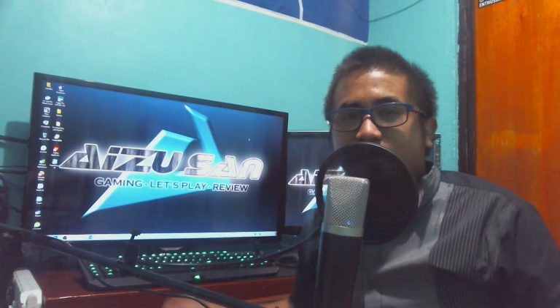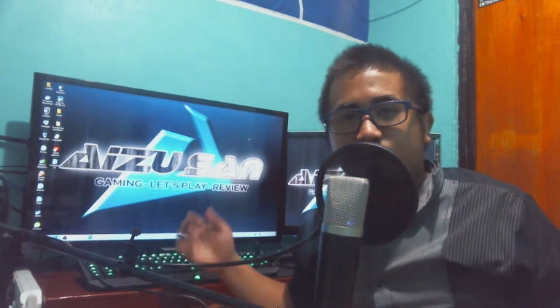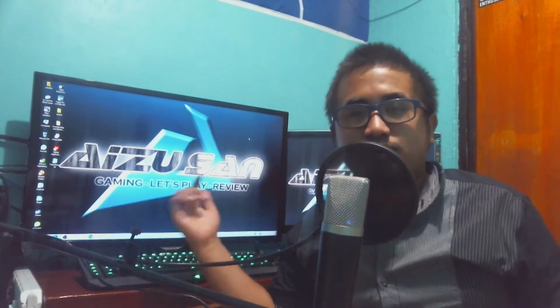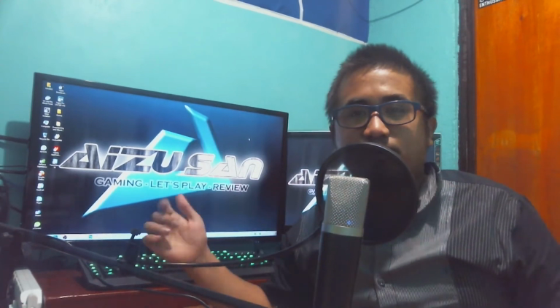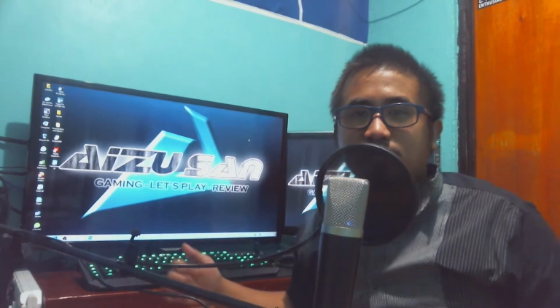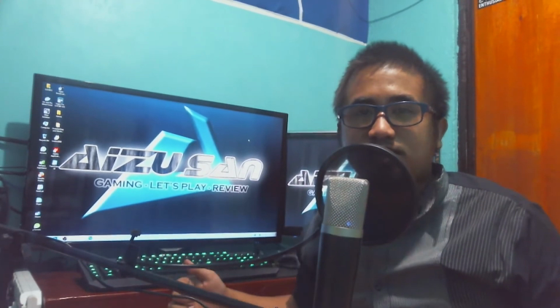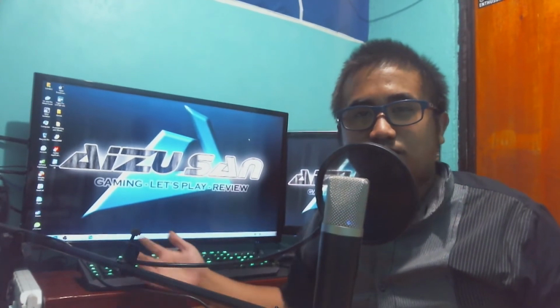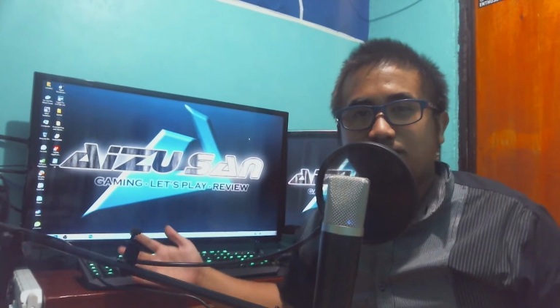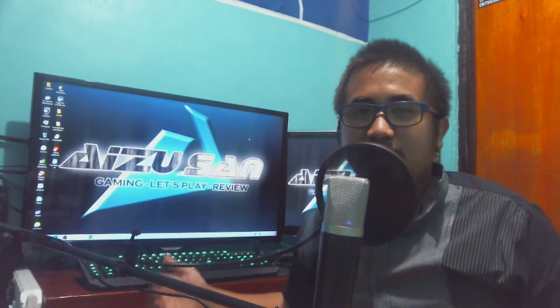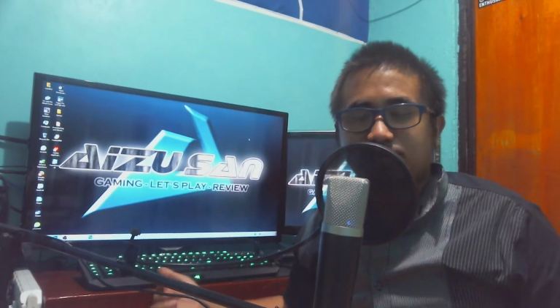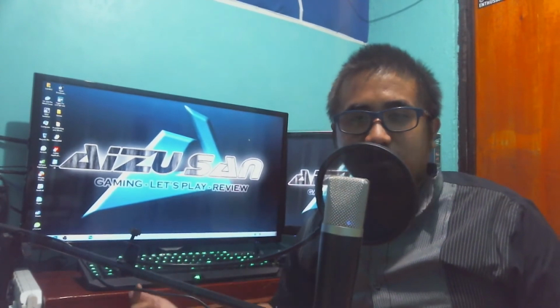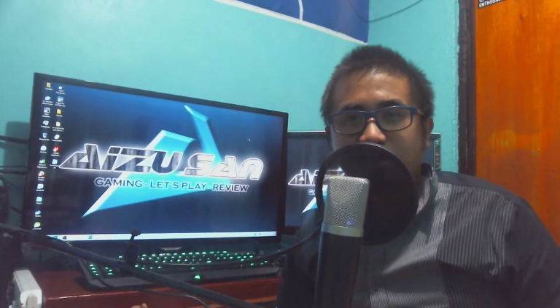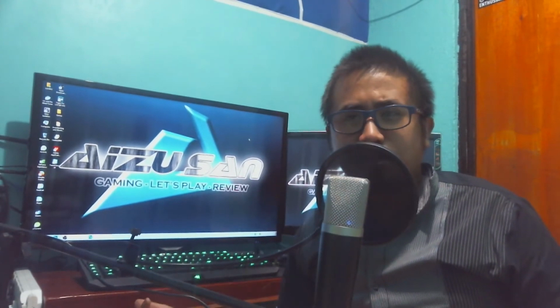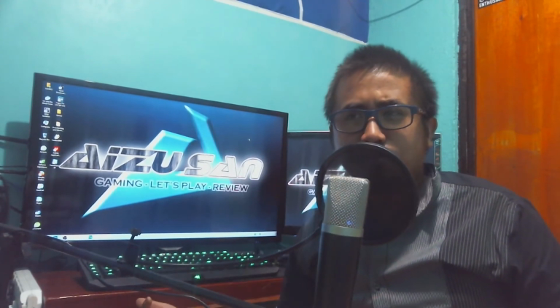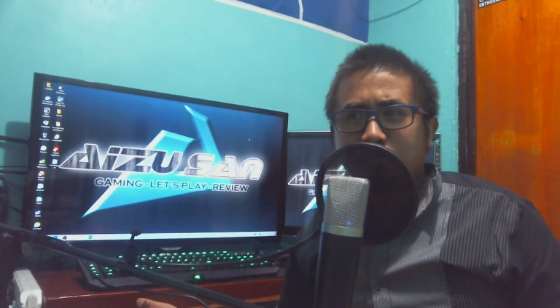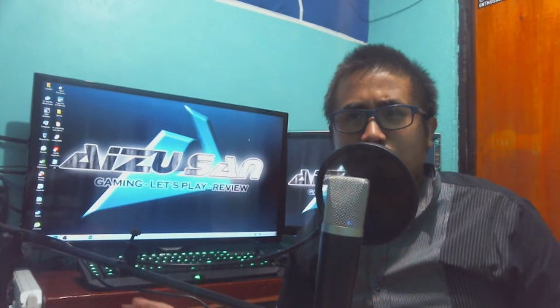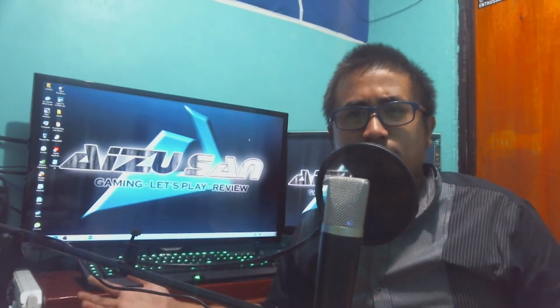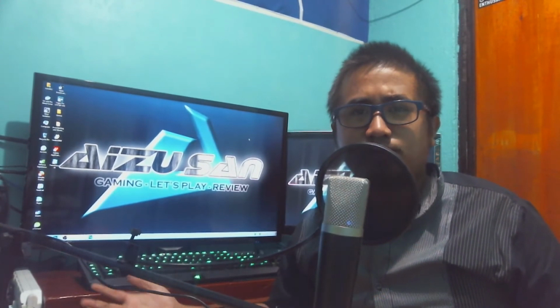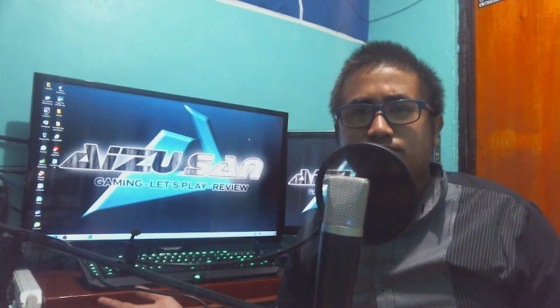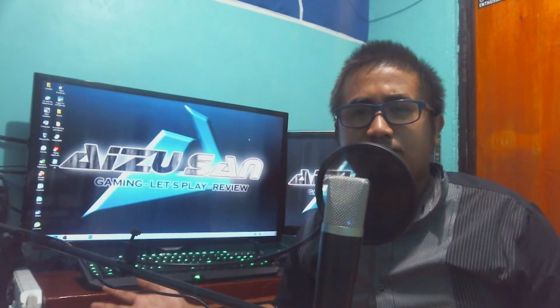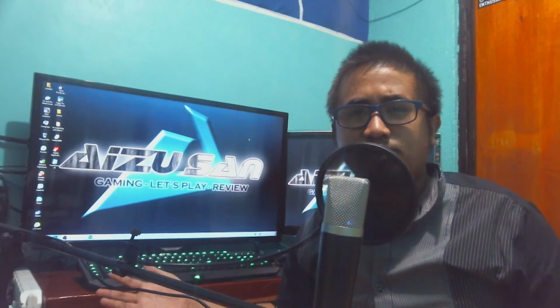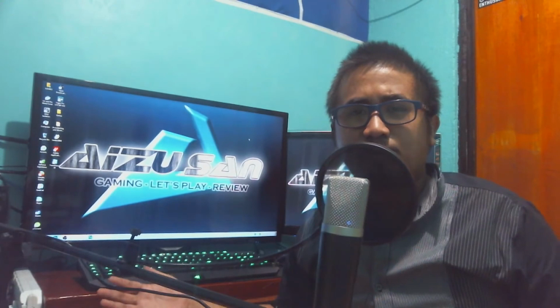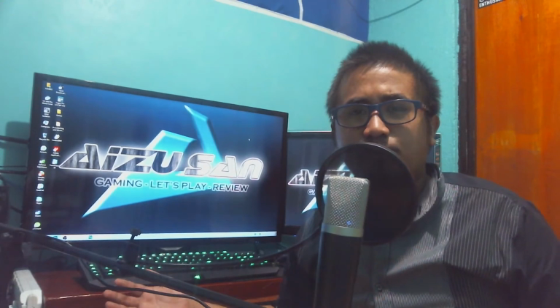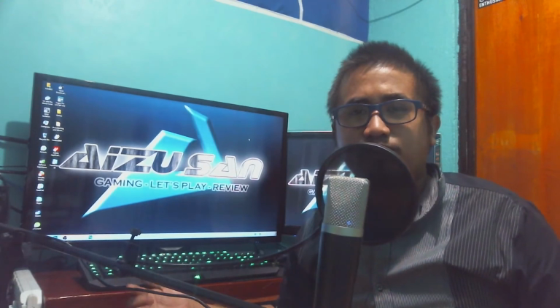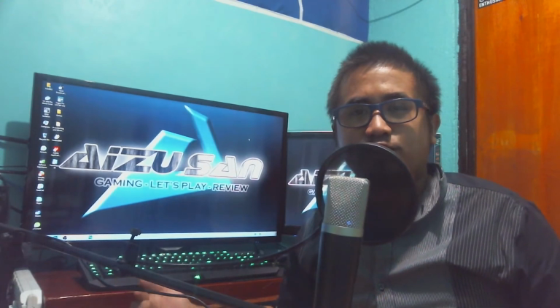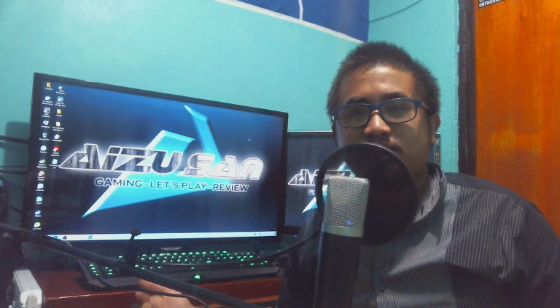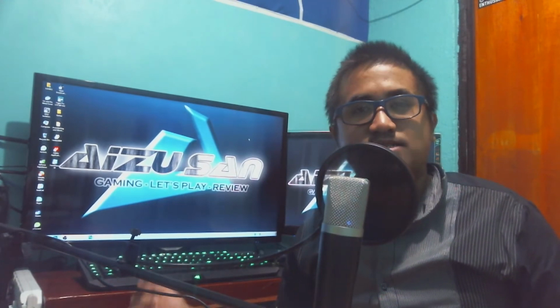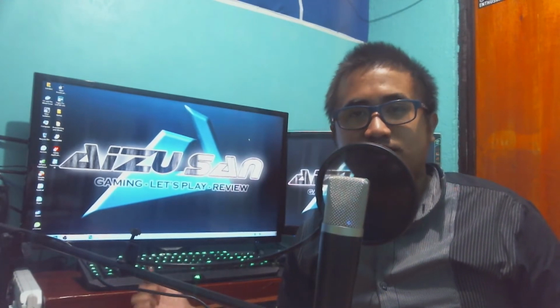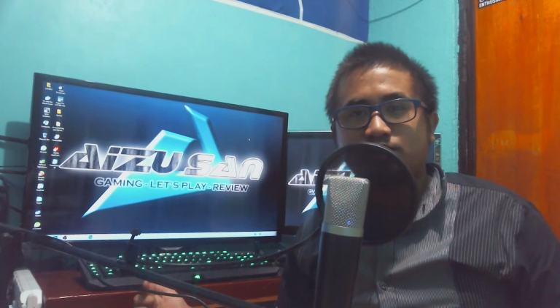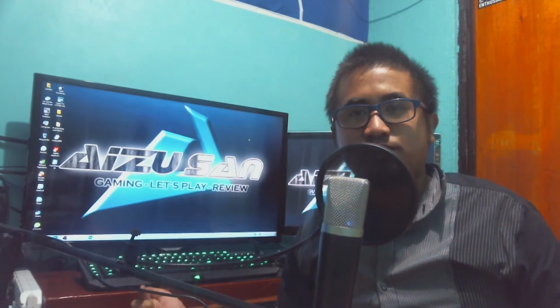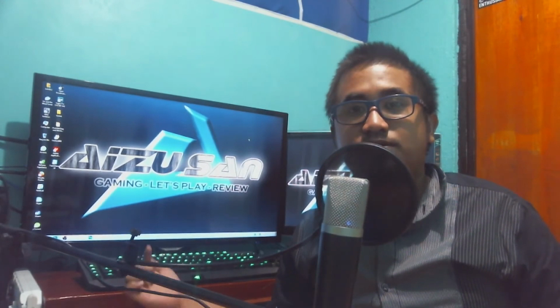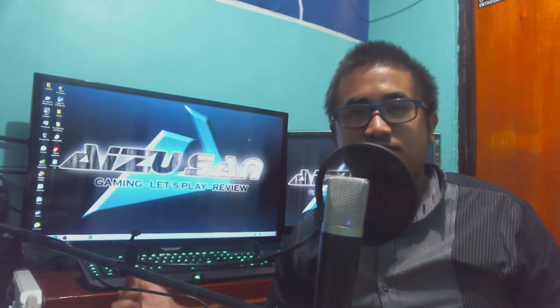Hey there, what's going on guys, and welcome back. iSuzan here, and I welcome you to my Razer Black Widow Ultimate Stealth Edition giveaway.